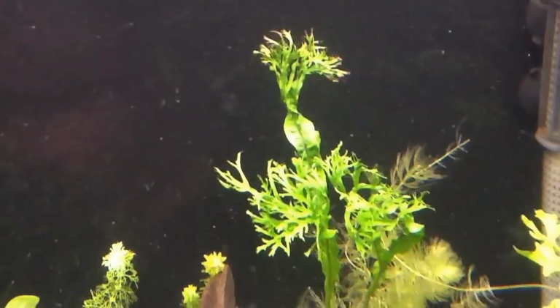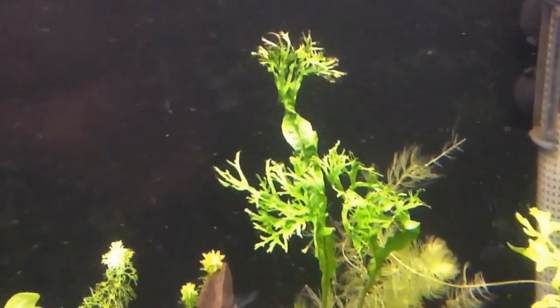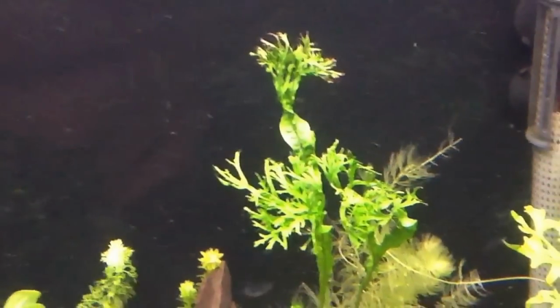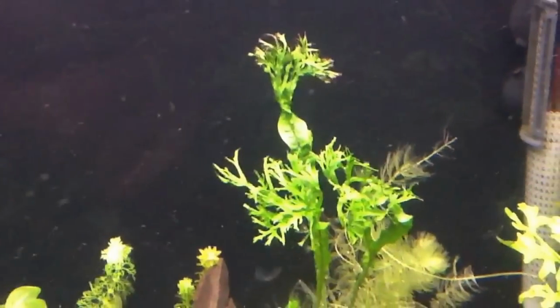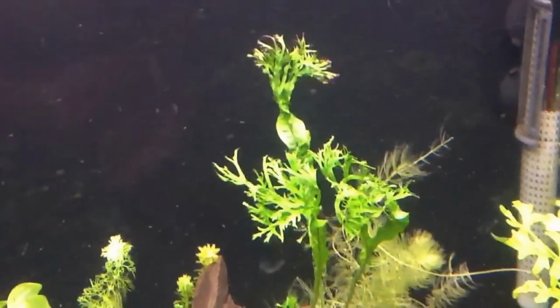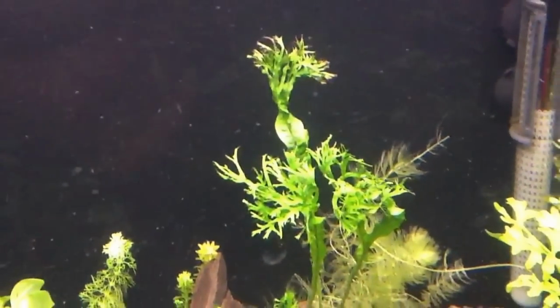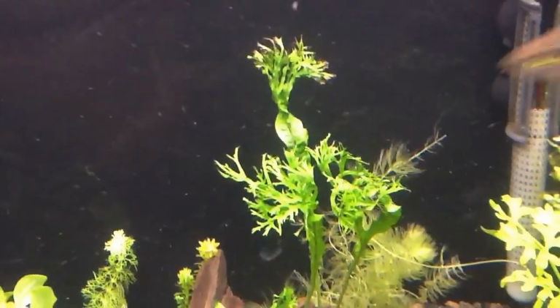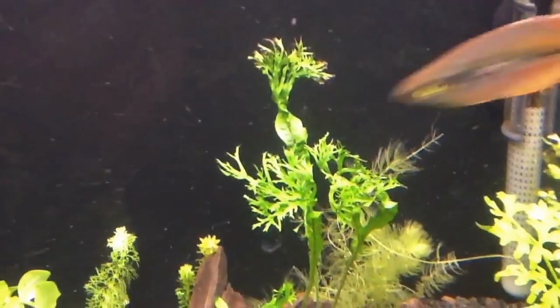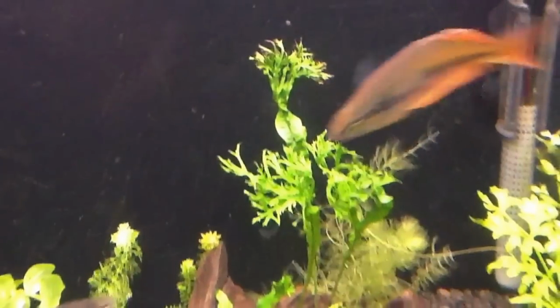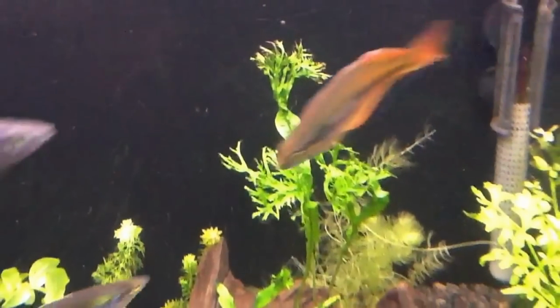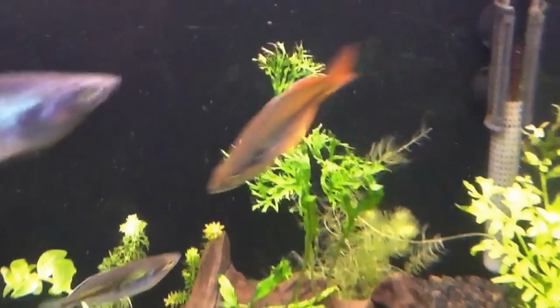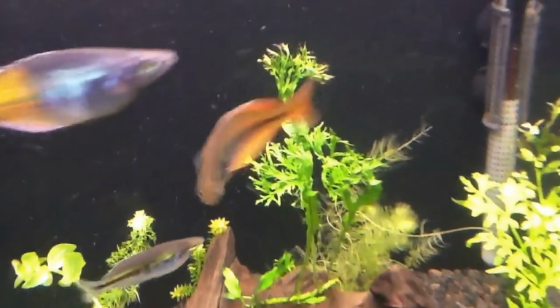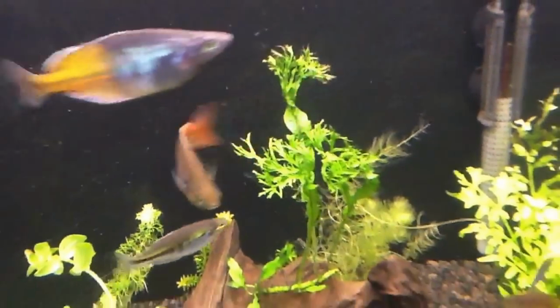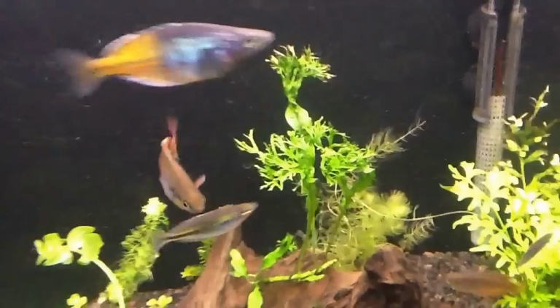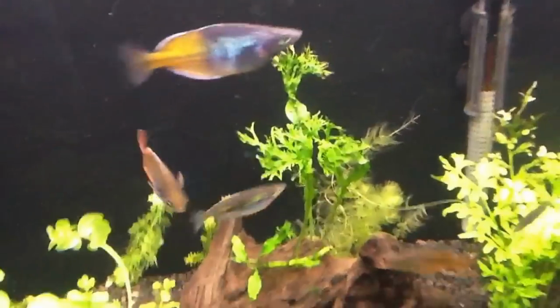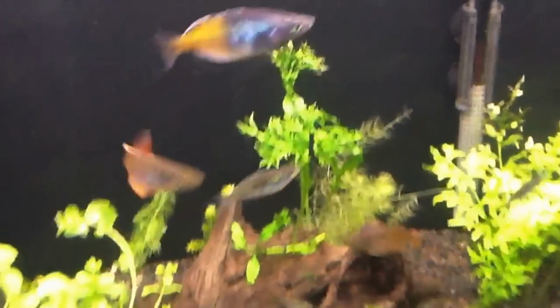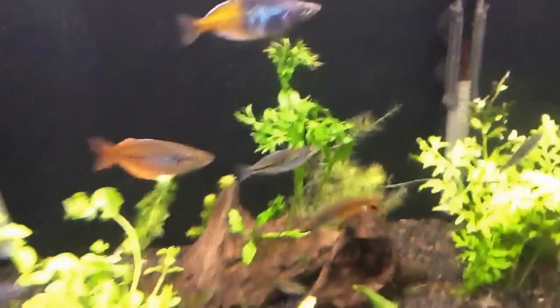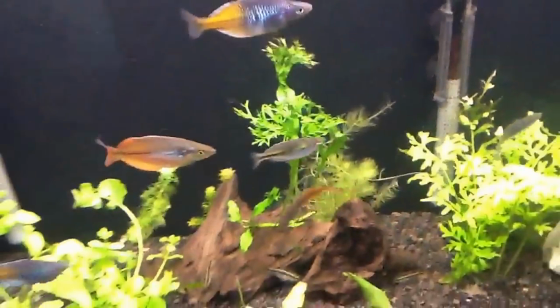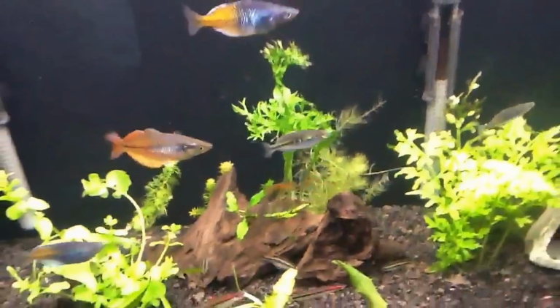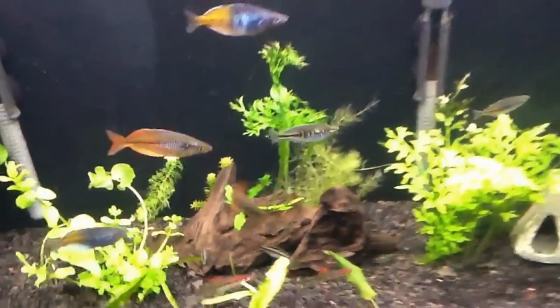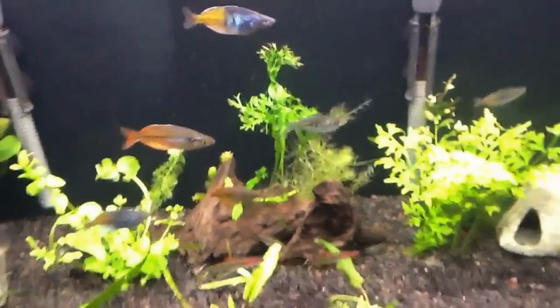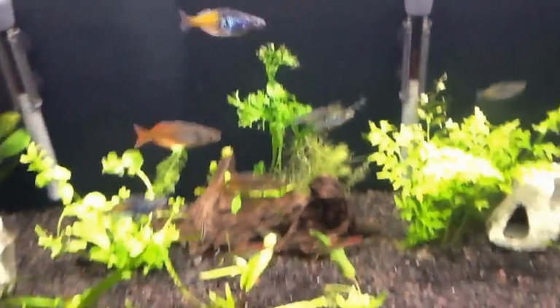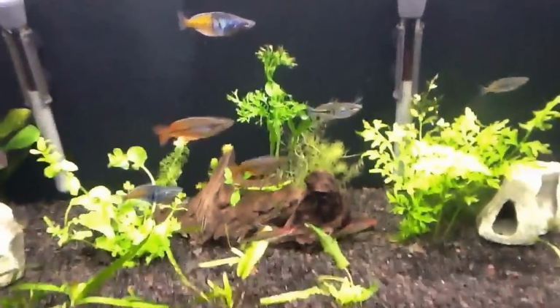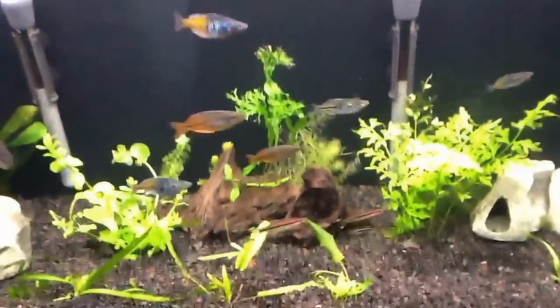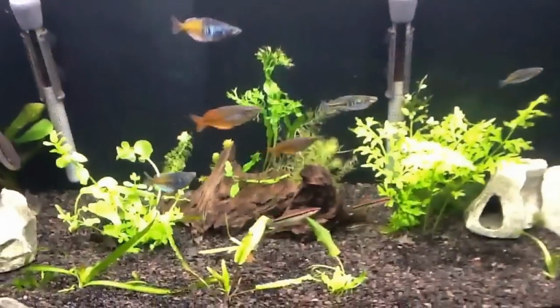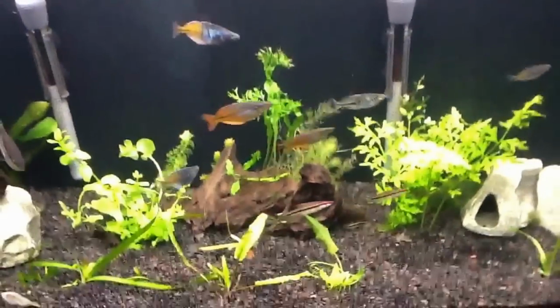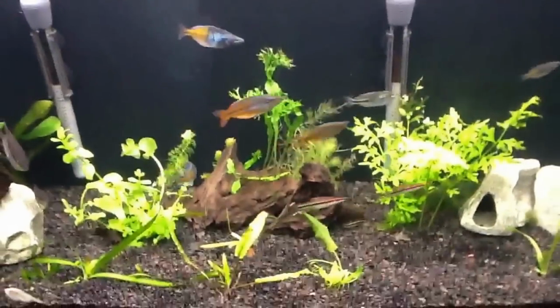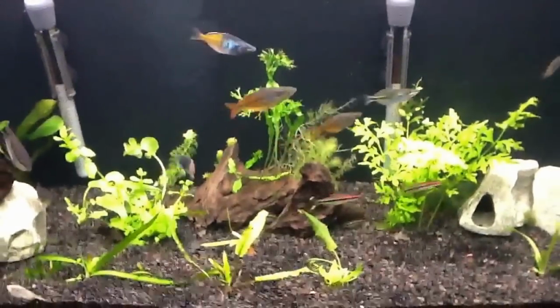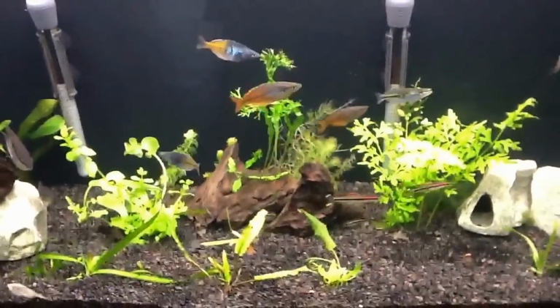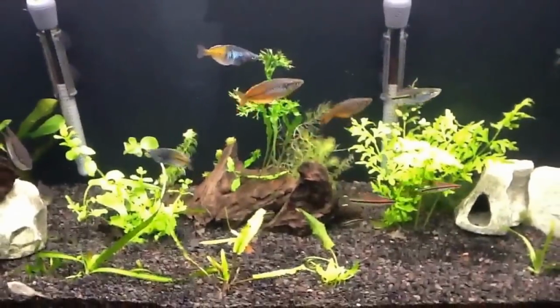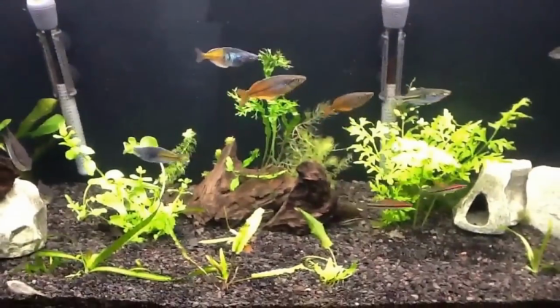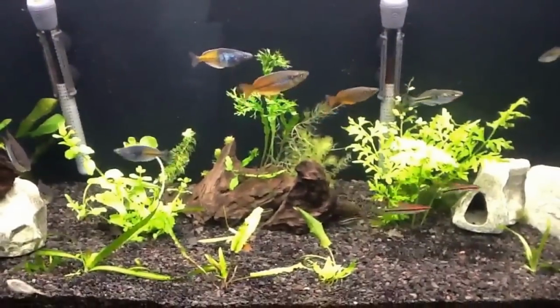My wife really doesn't care for that, but it's my tank and I'm the one taking care of it, so it's my prerogative.